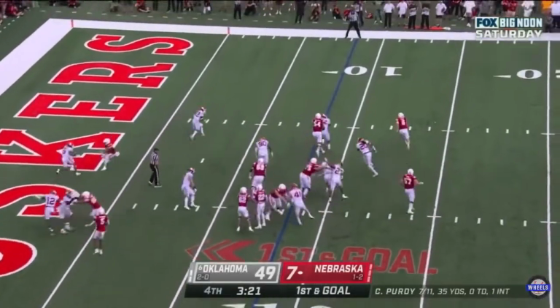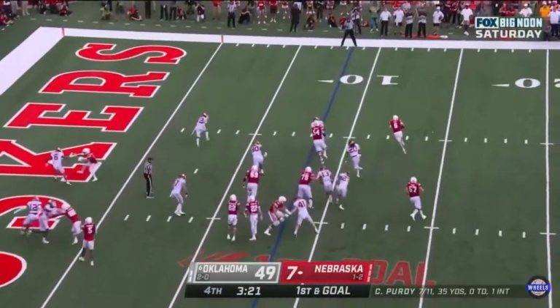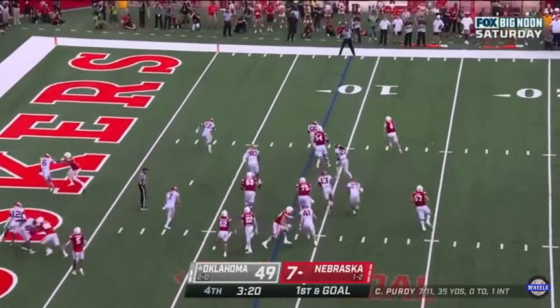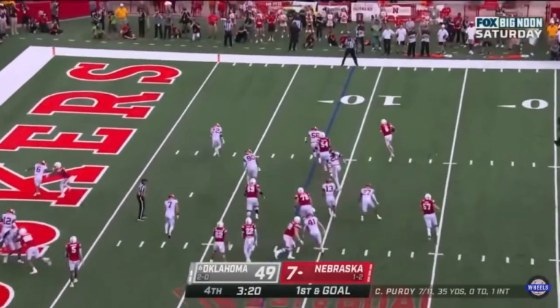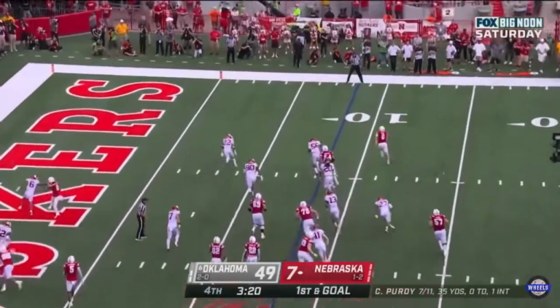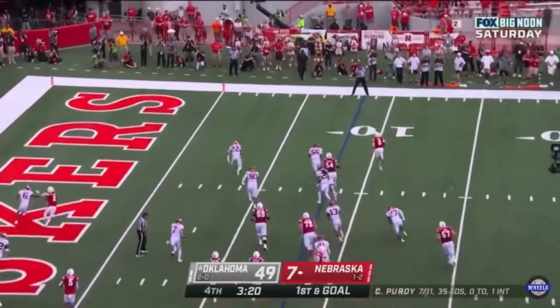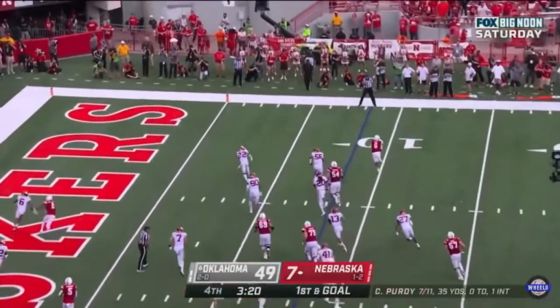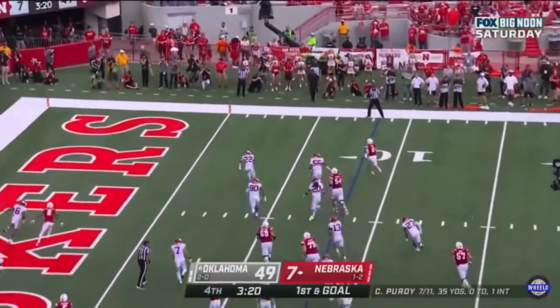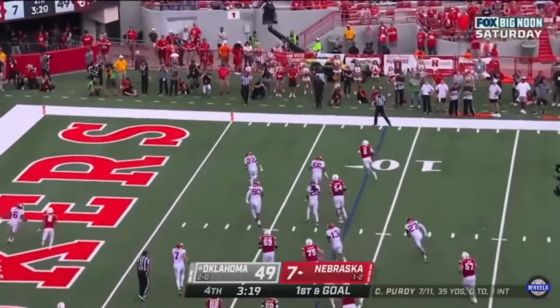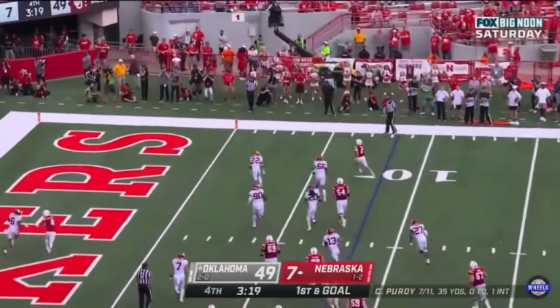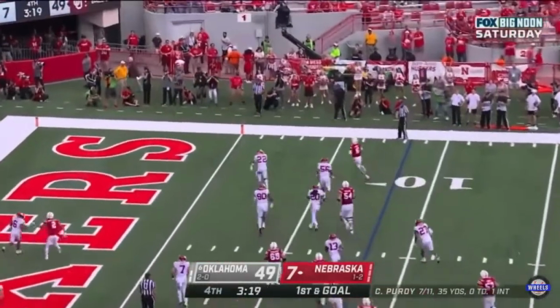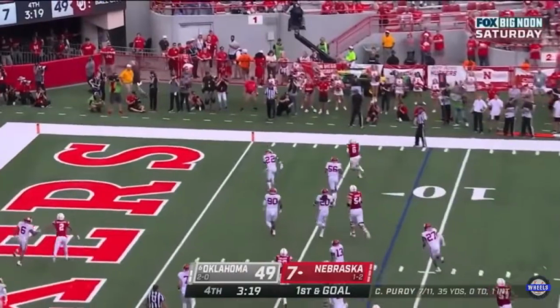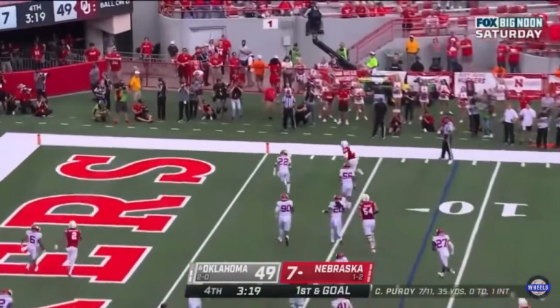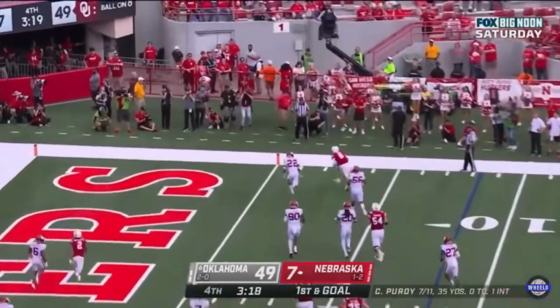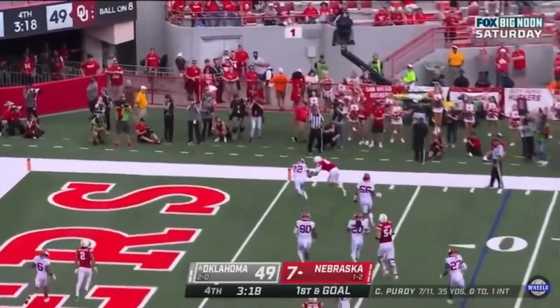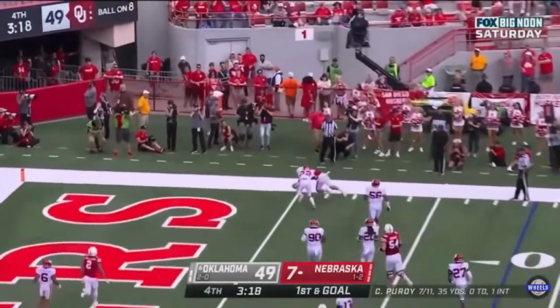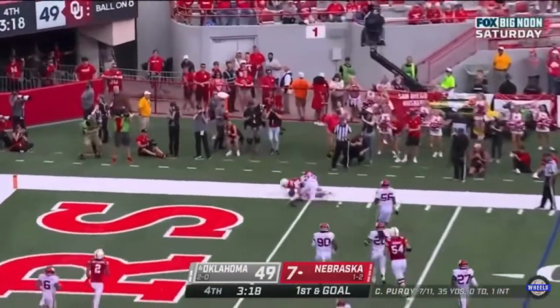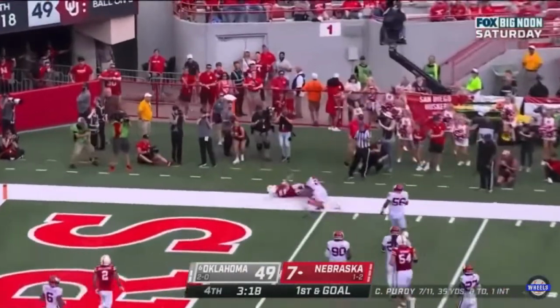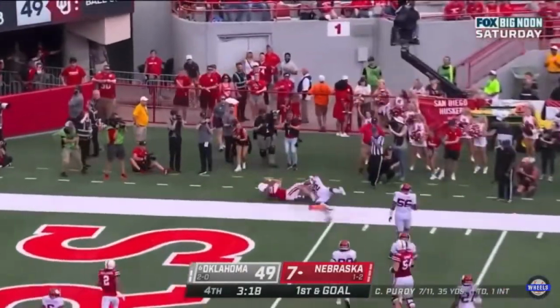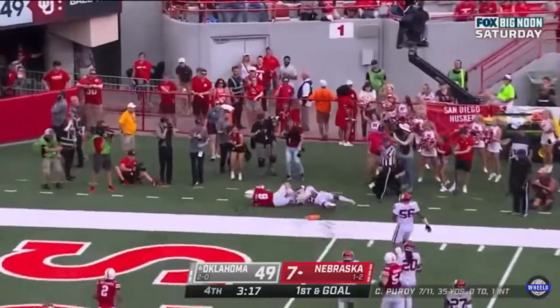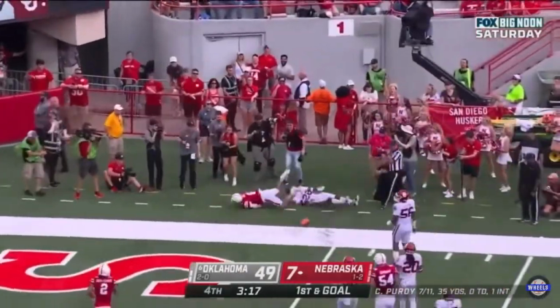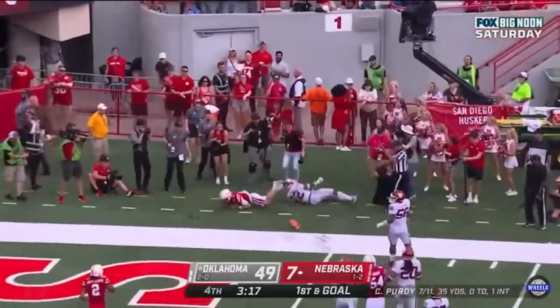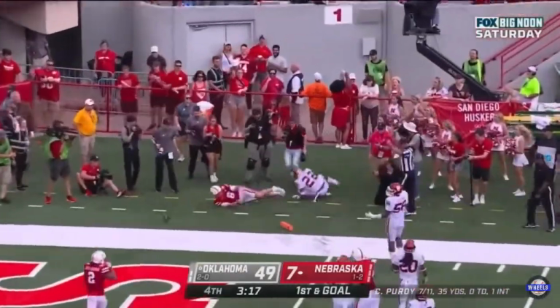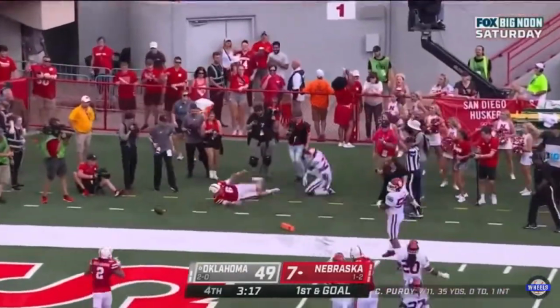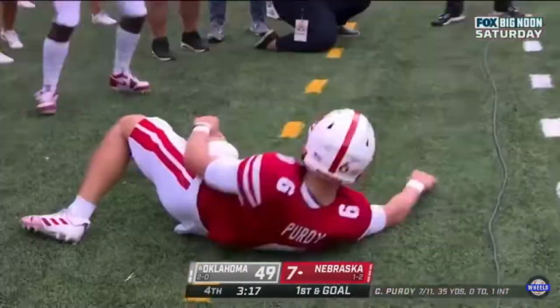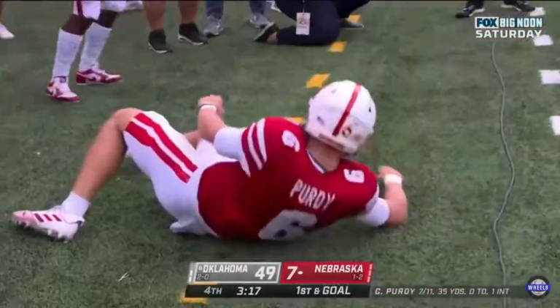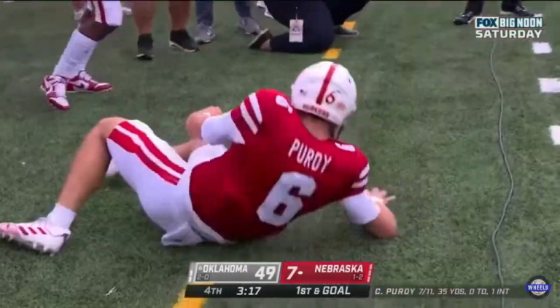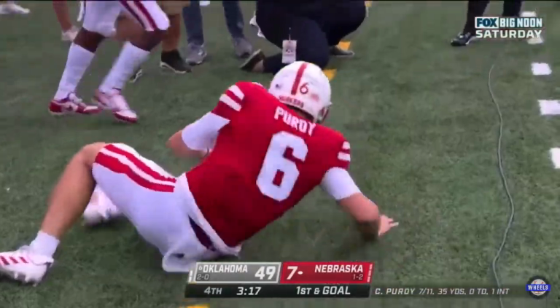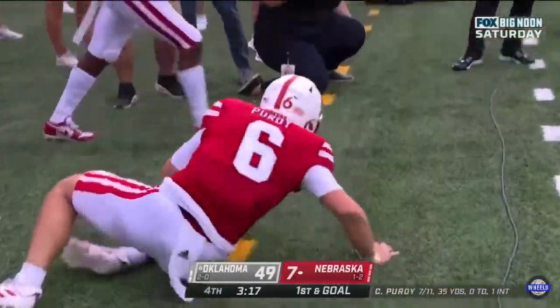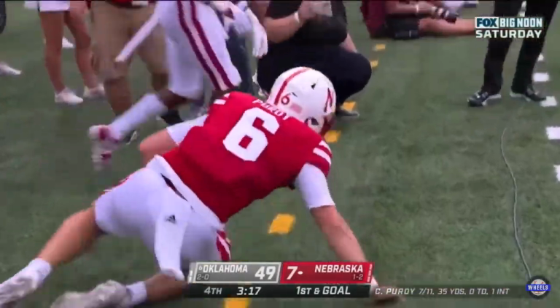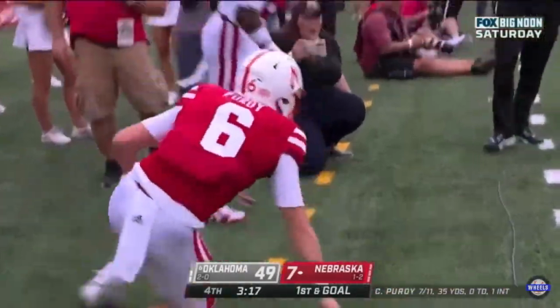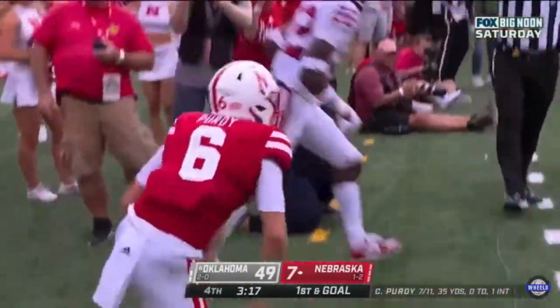Purdy keeps it on the right side of the pylon and he's in. Touchdown, Nebraska.